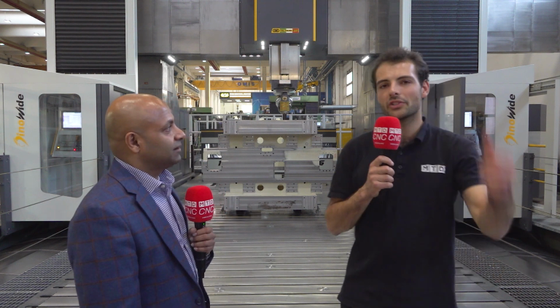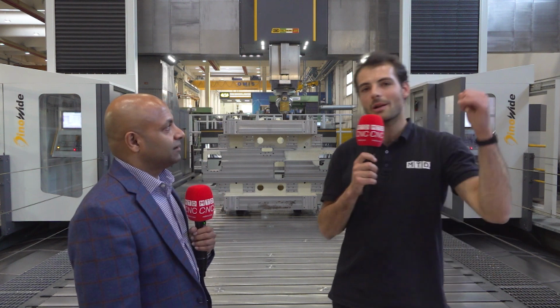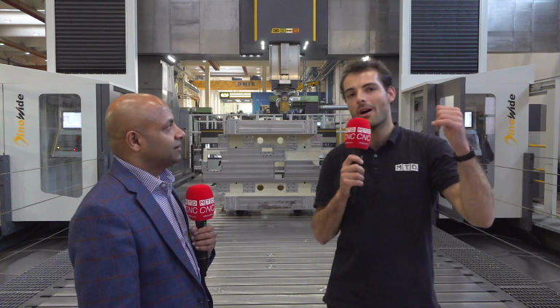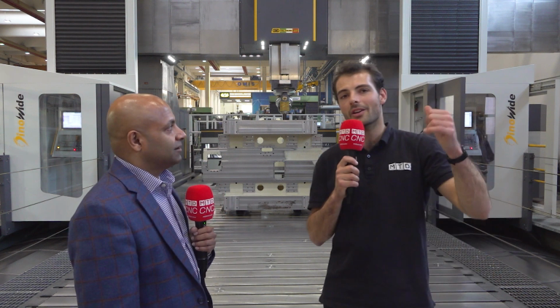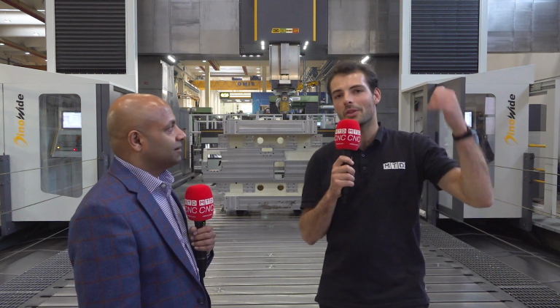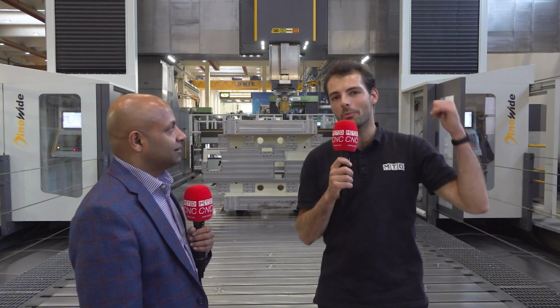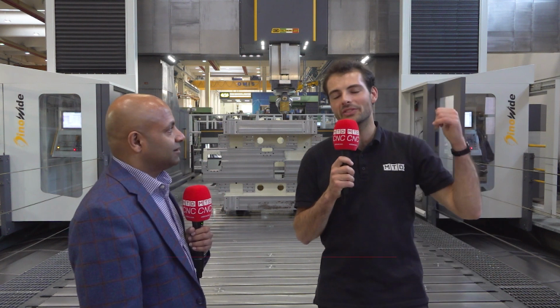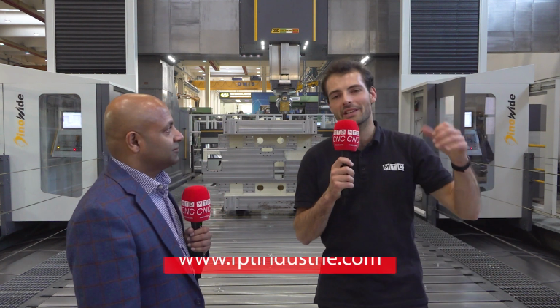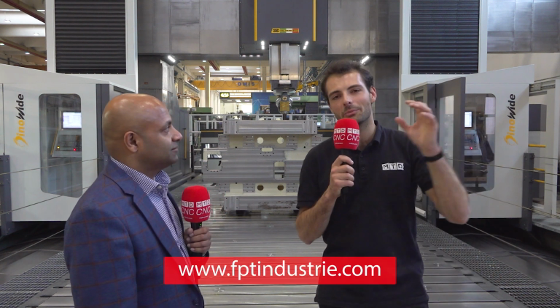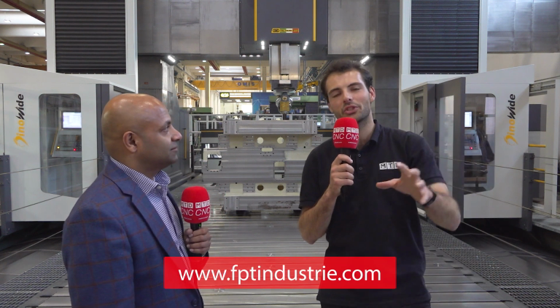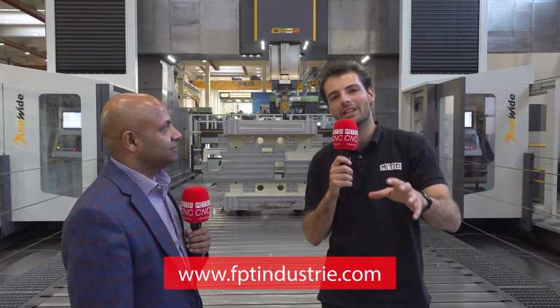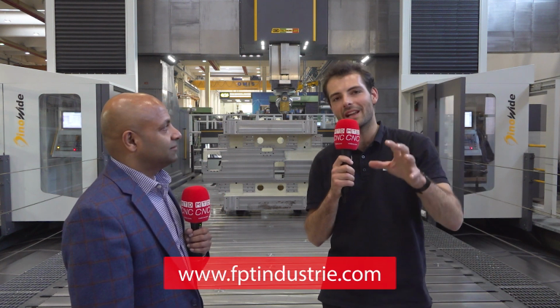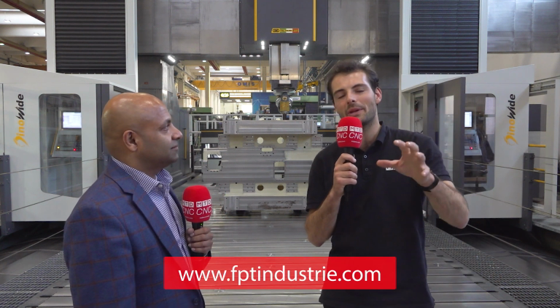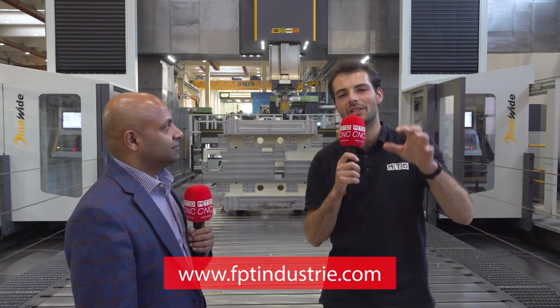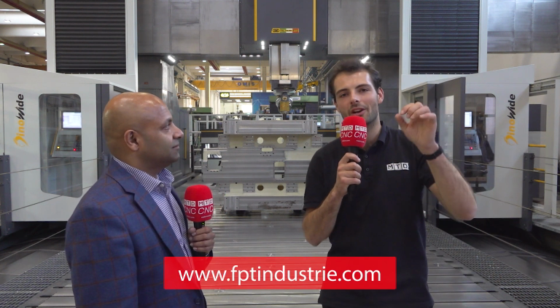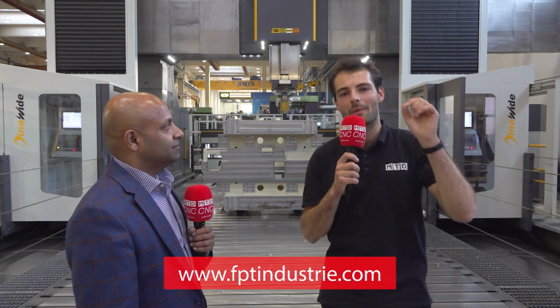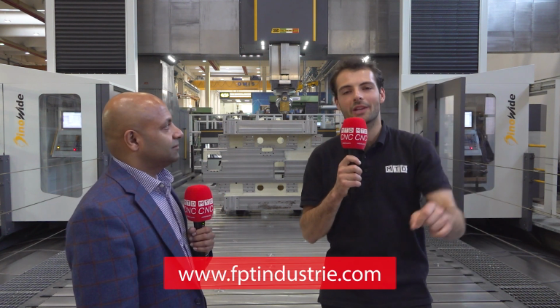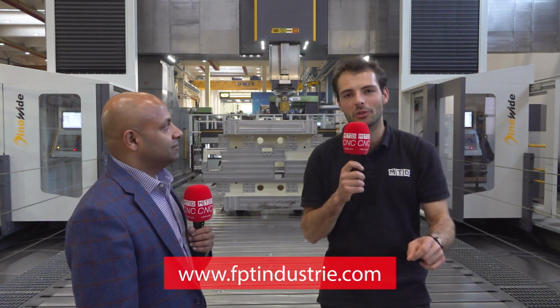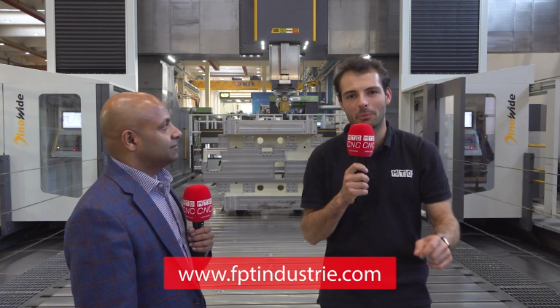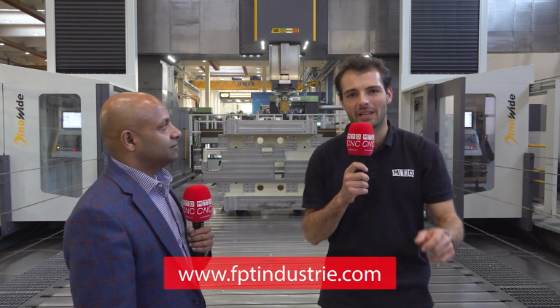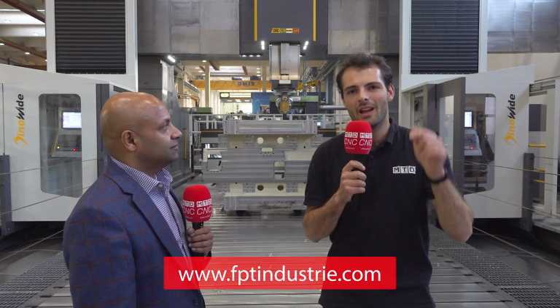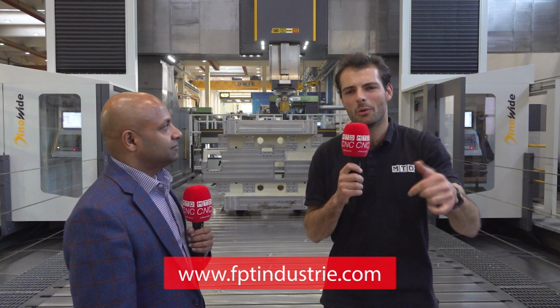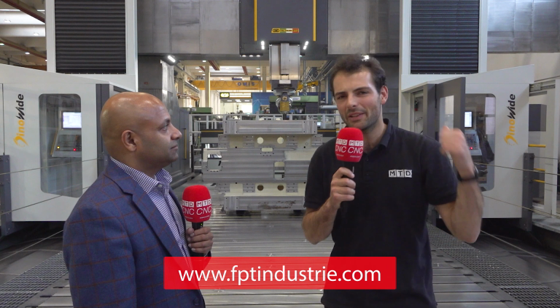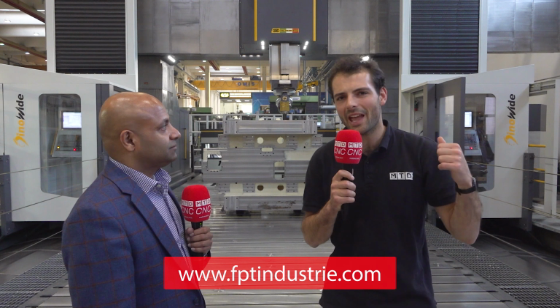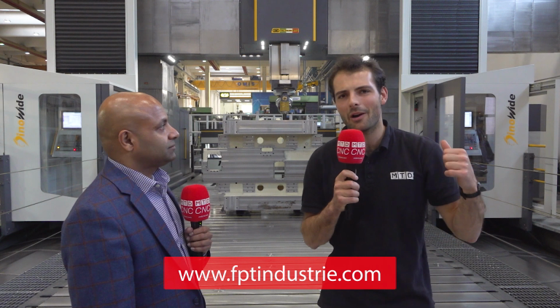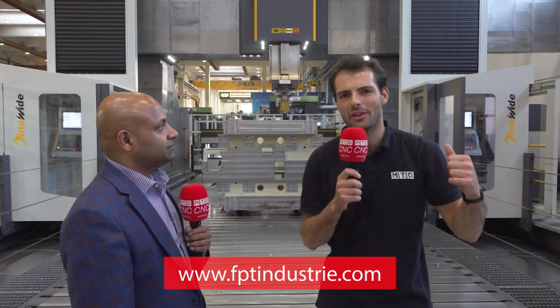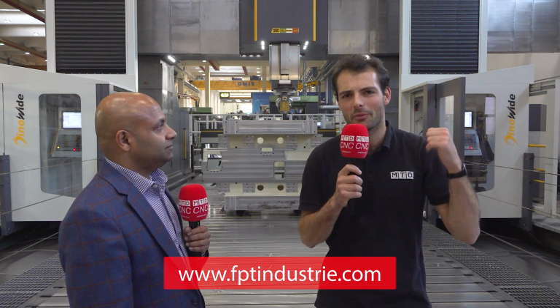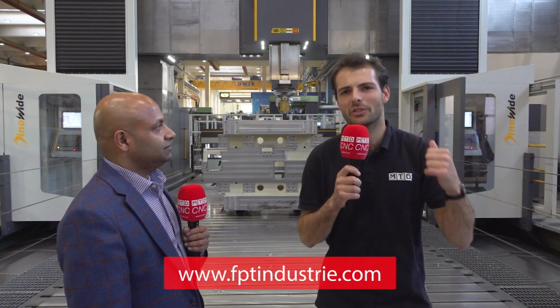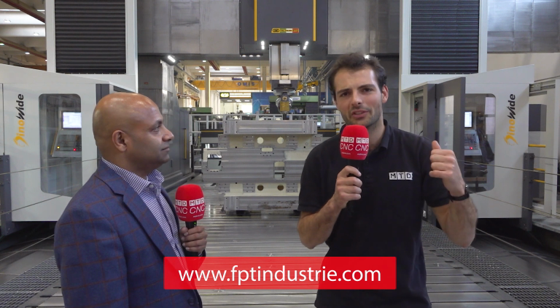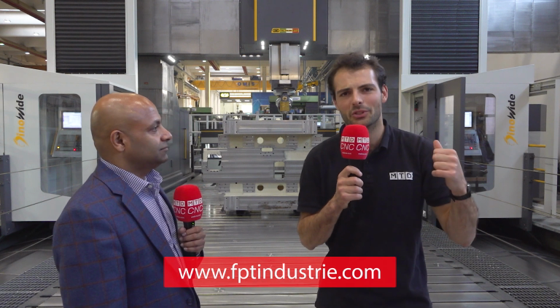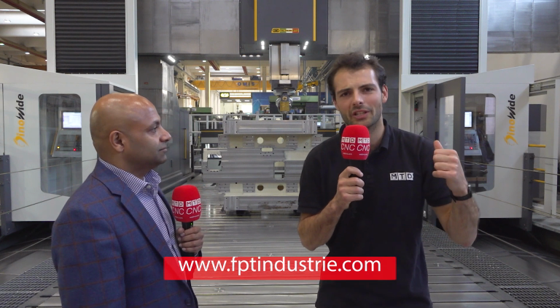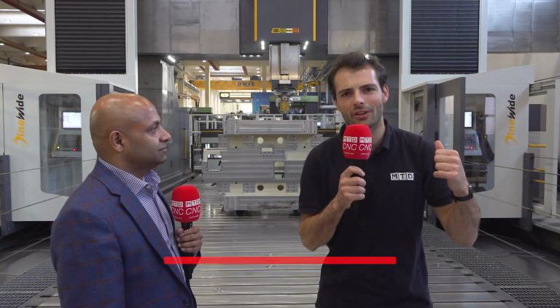I think Jem Marco, the operator here, is machining an FPT column as we speak. We best get out of here before he turns the machine on.